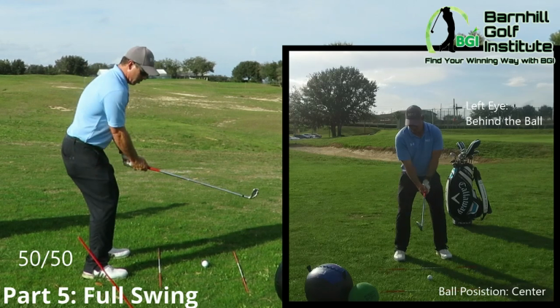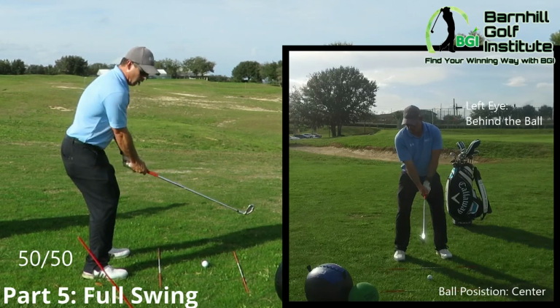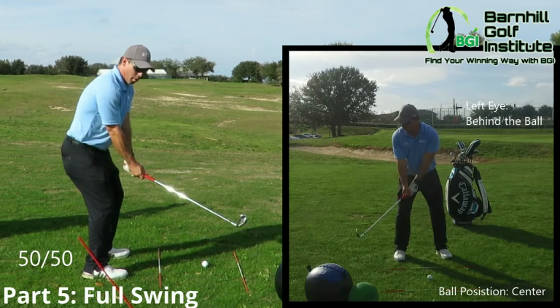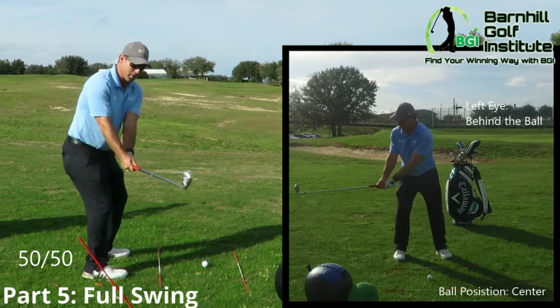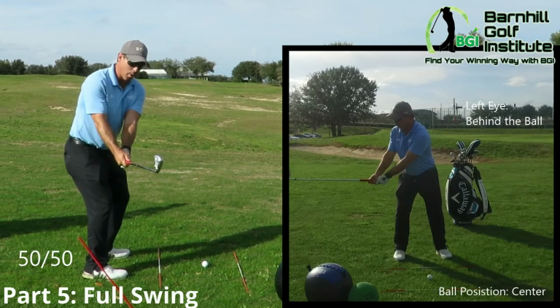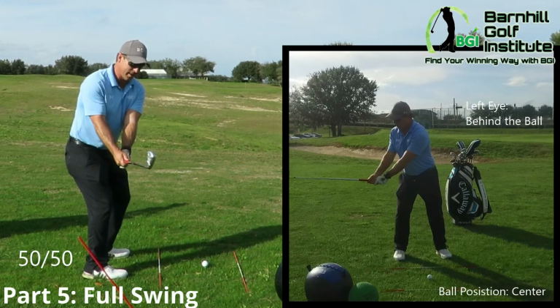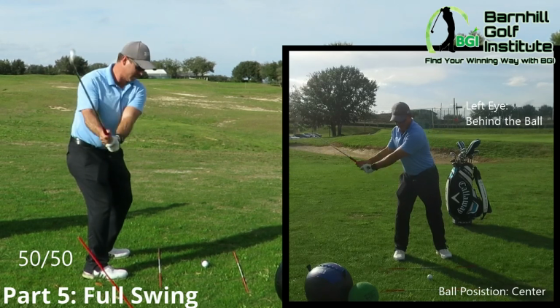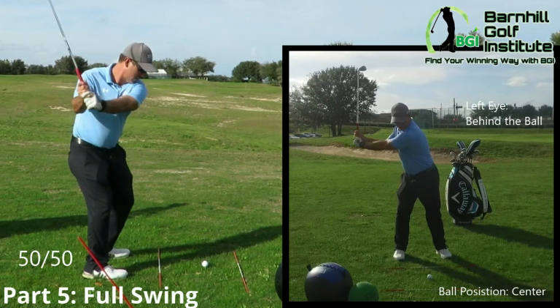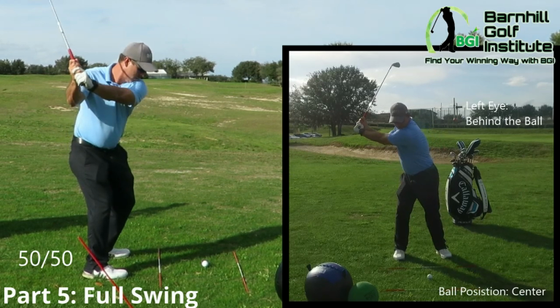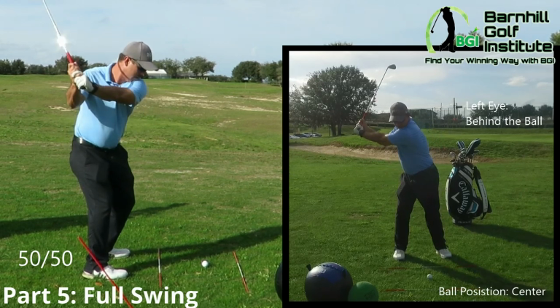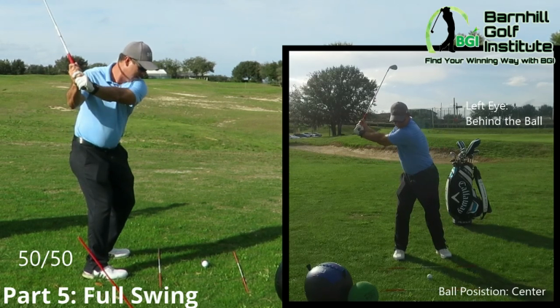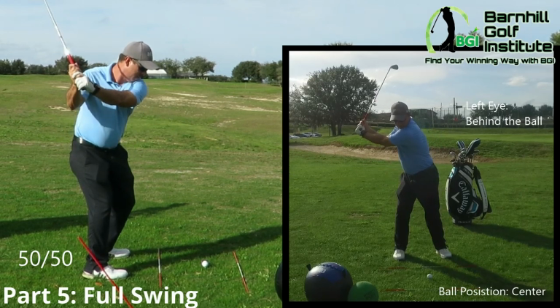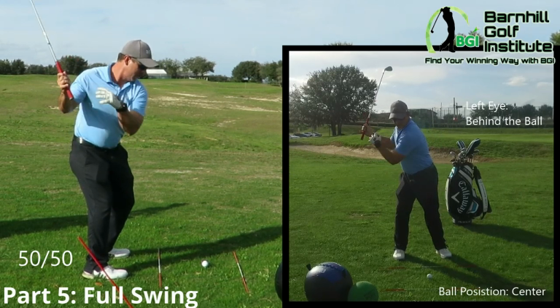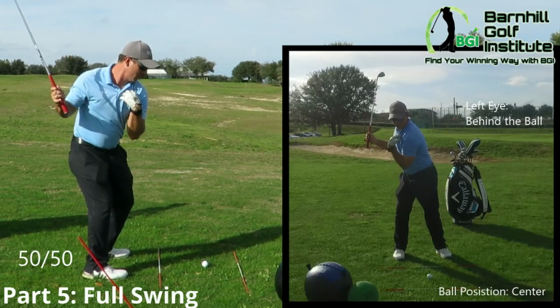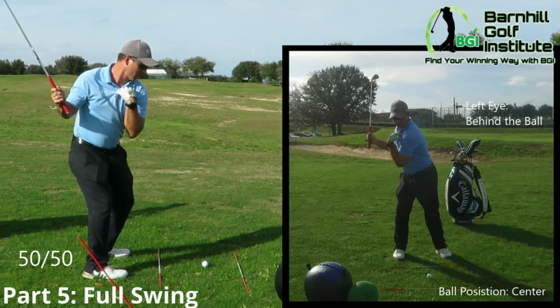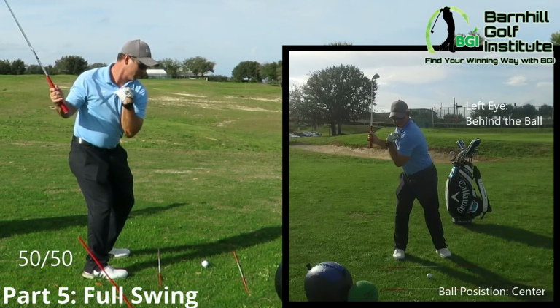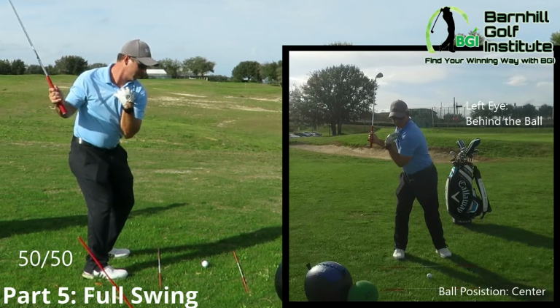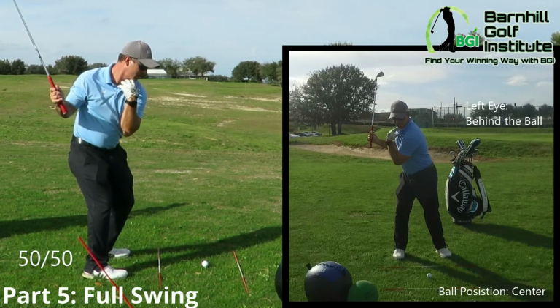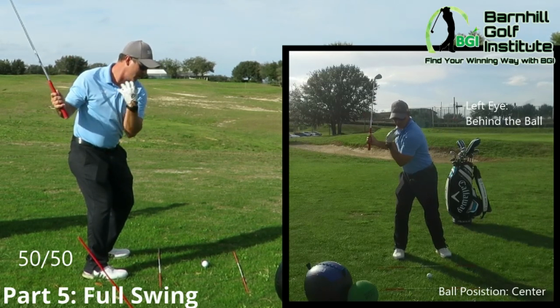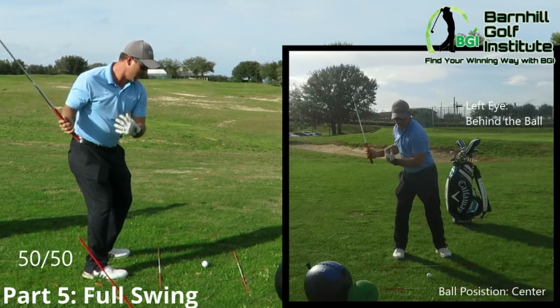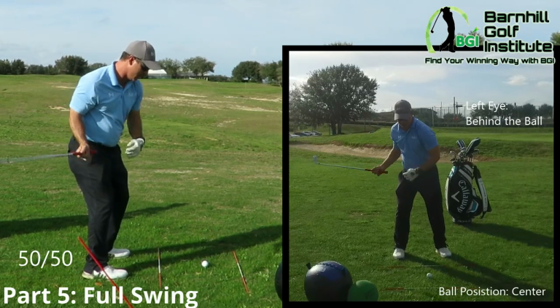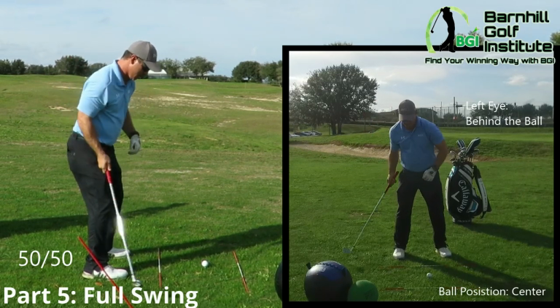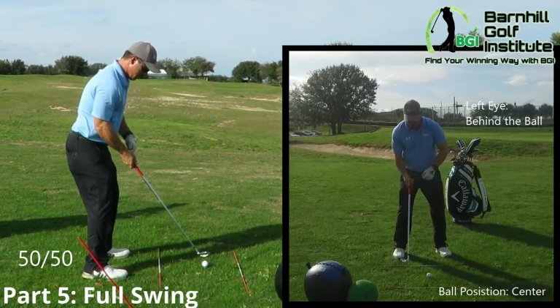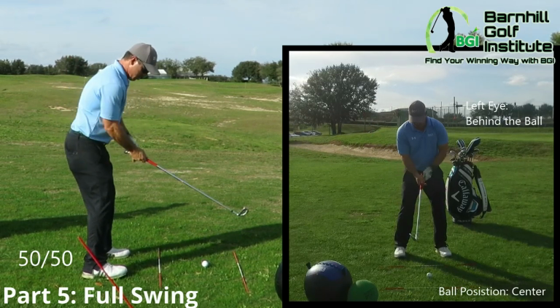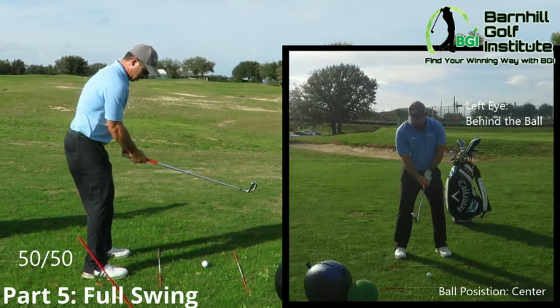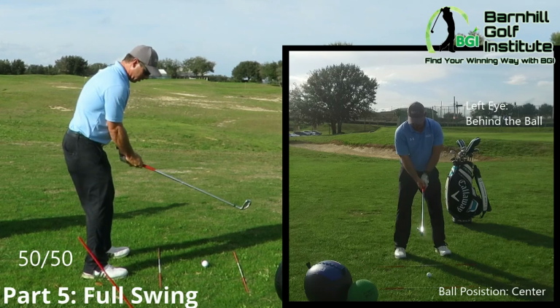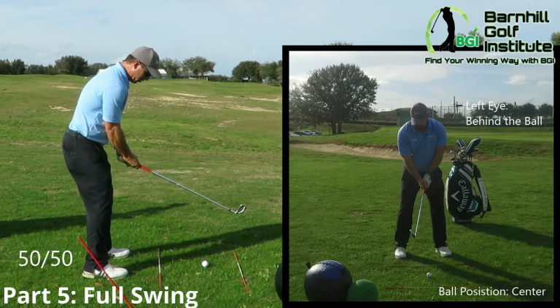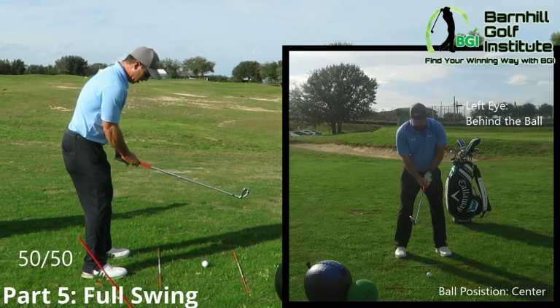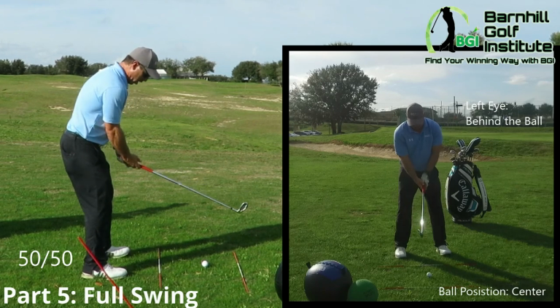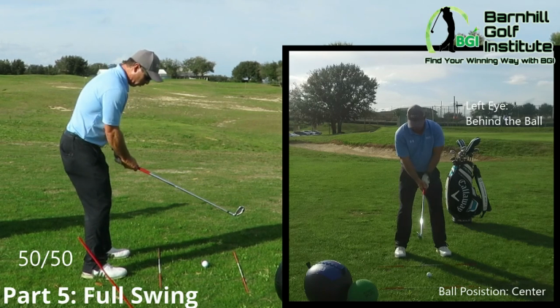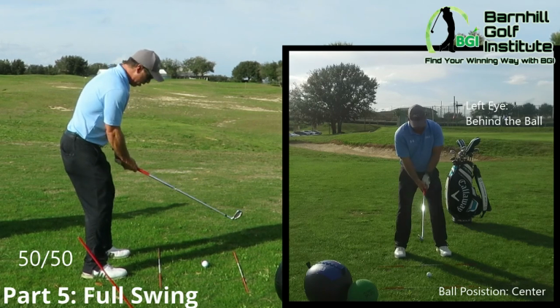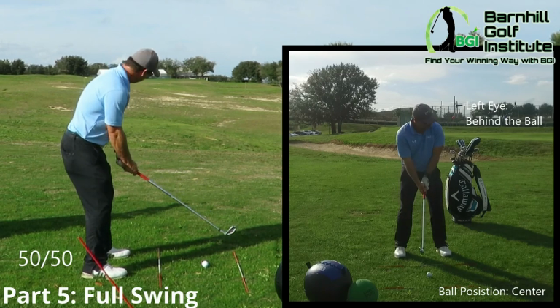When you're at home you can practice getting that feel — shoulders underneath your chin. So let's hit a couple here.